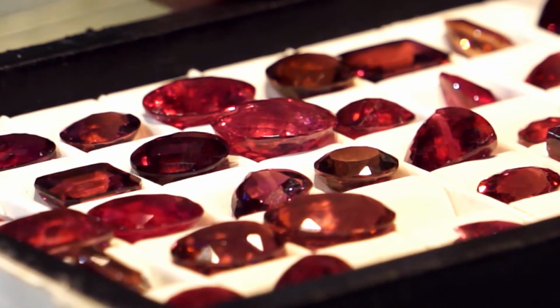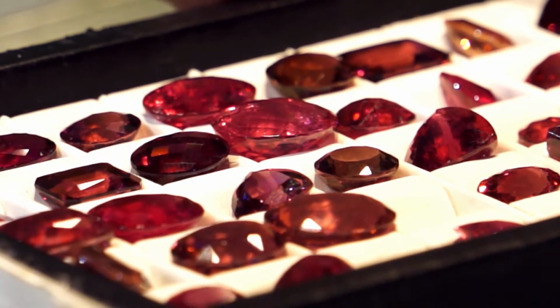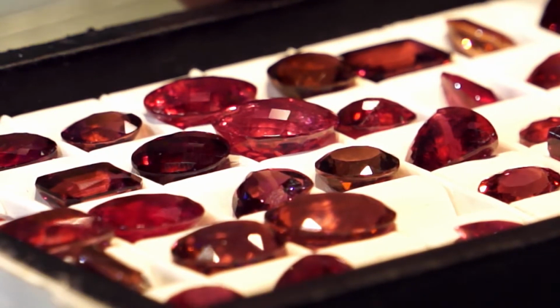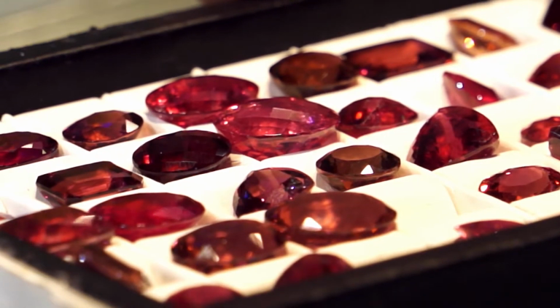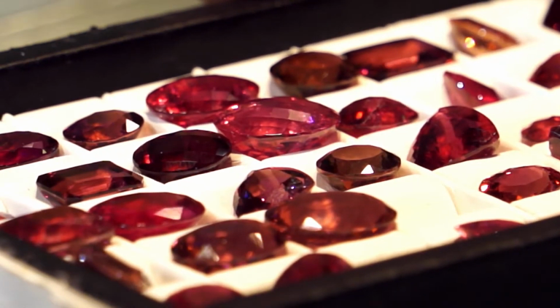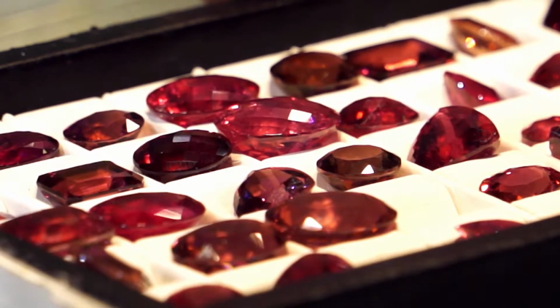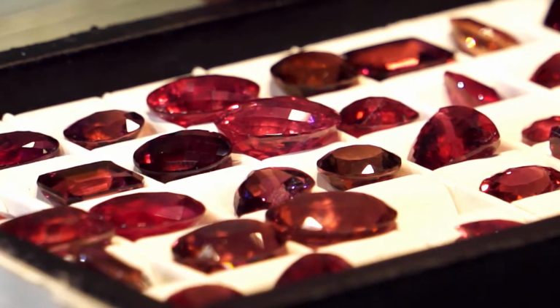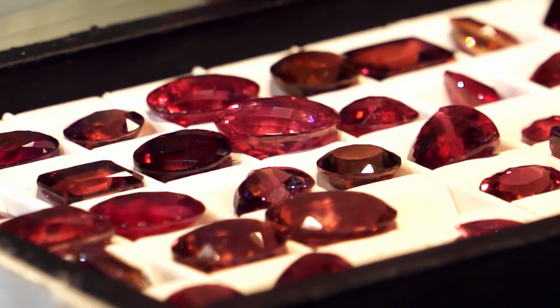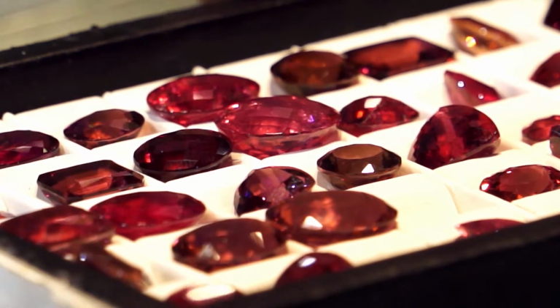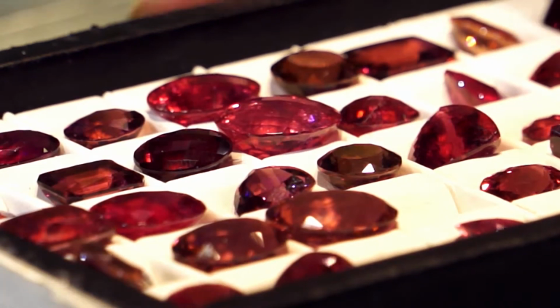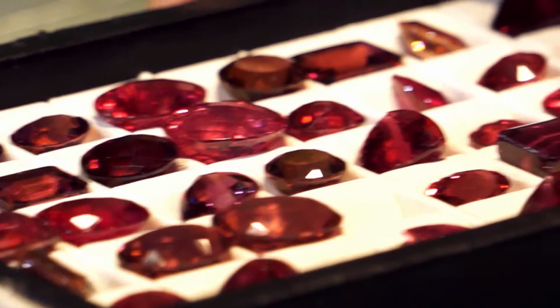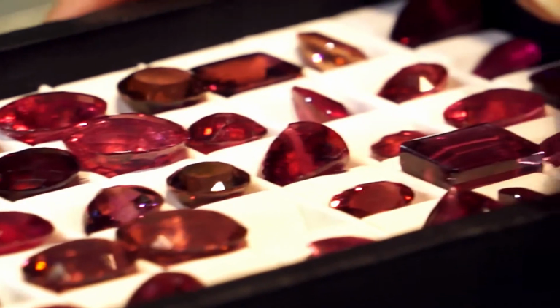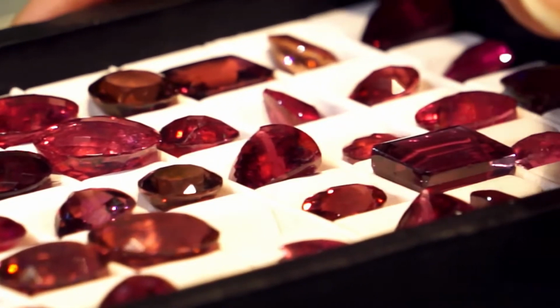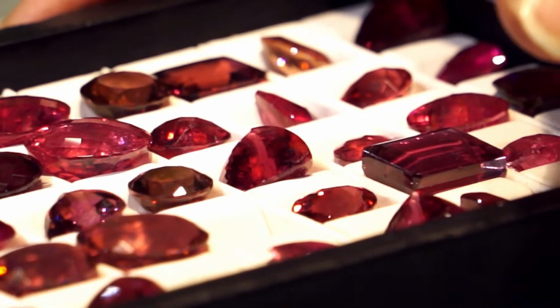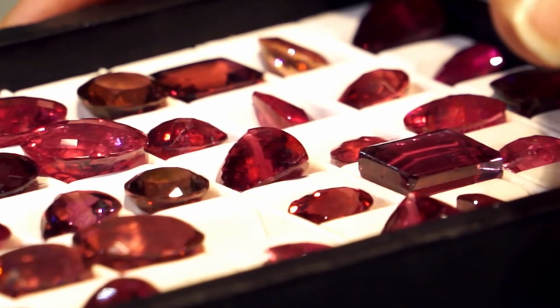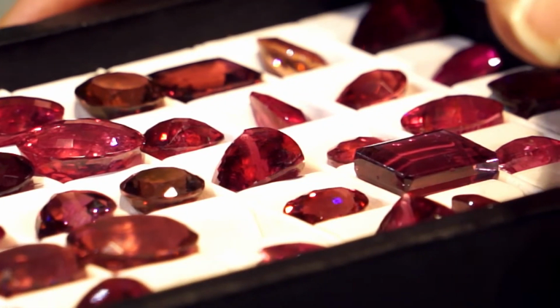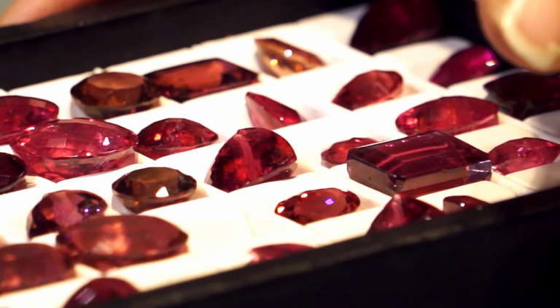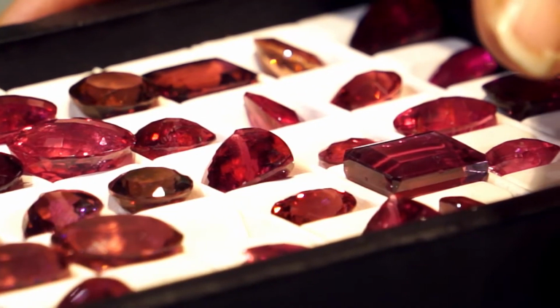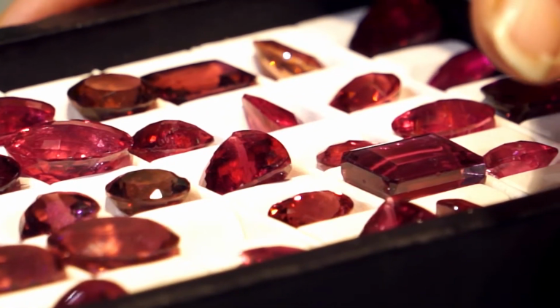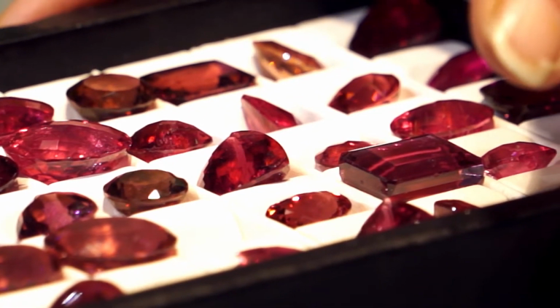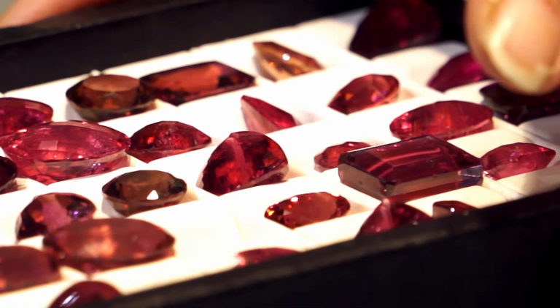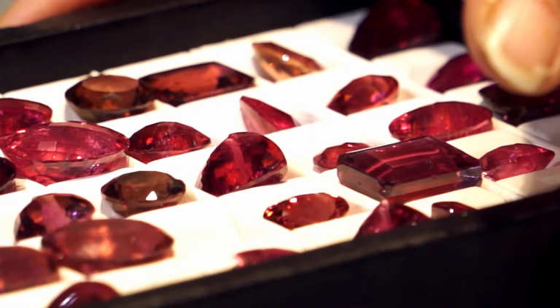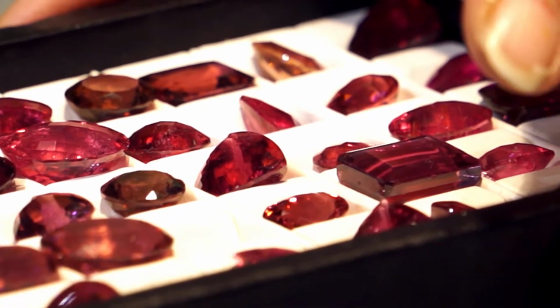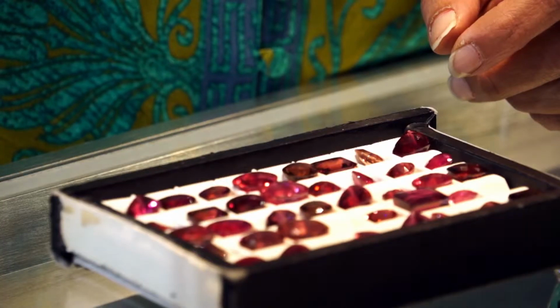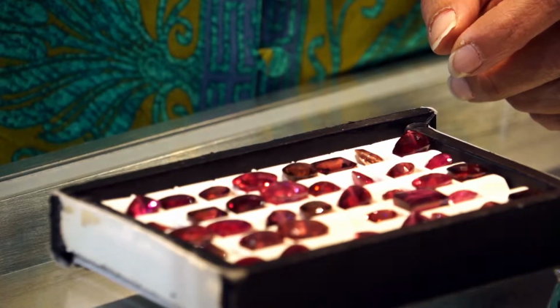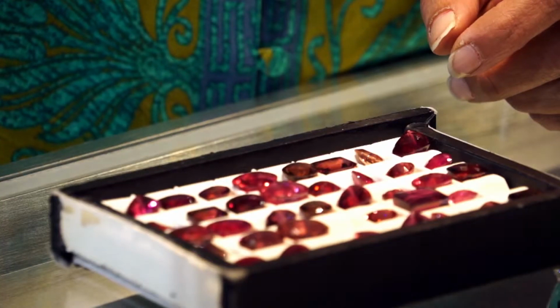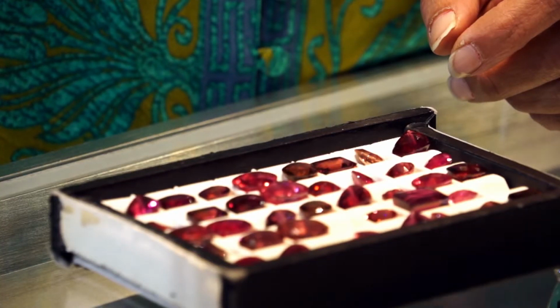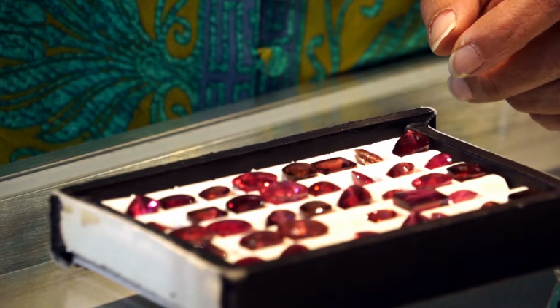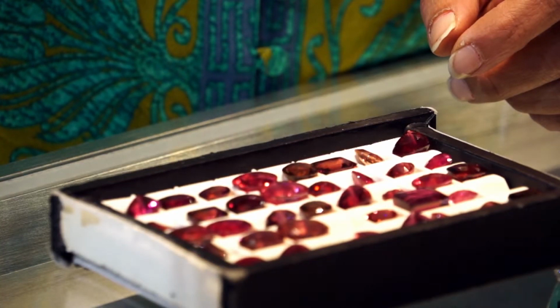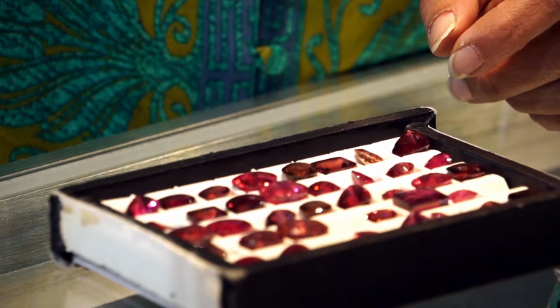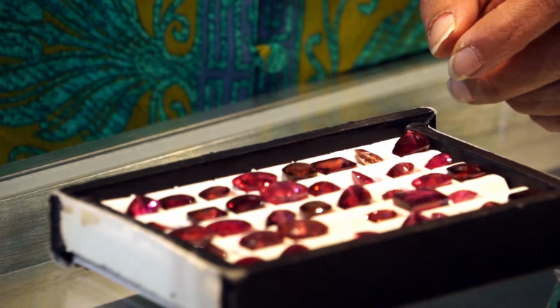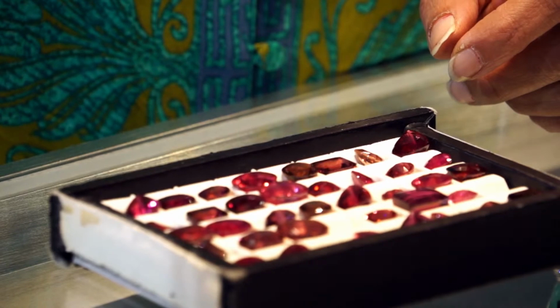If it's a vibrant stone, if it's a transparent stone, it brings more money and it's more powerful — it looks more beautiful.